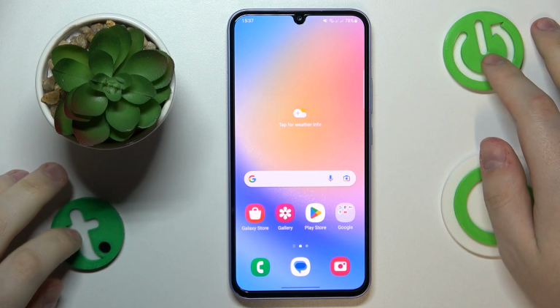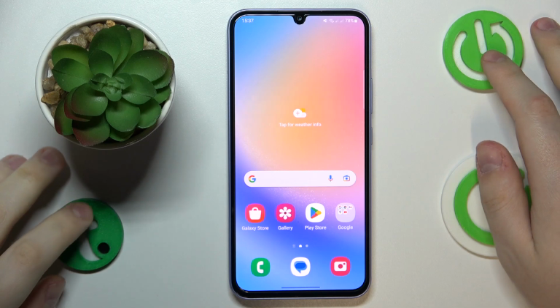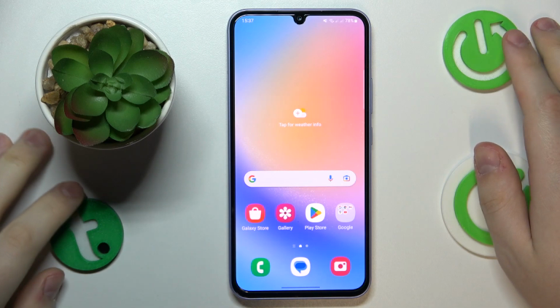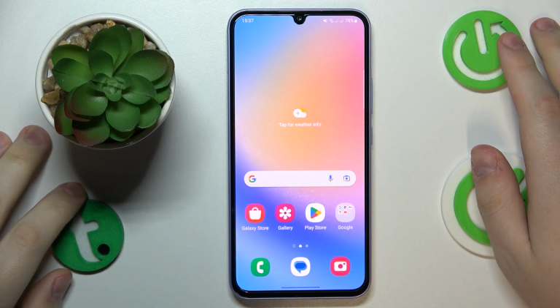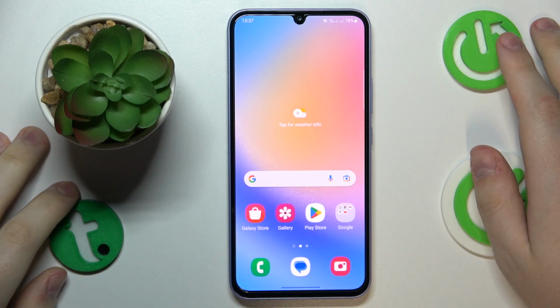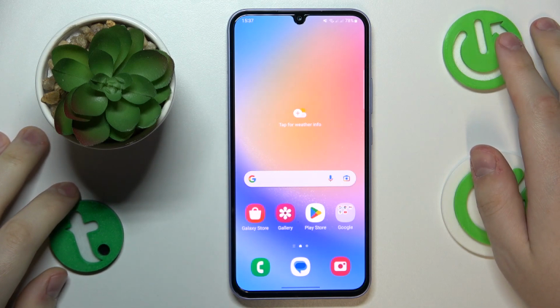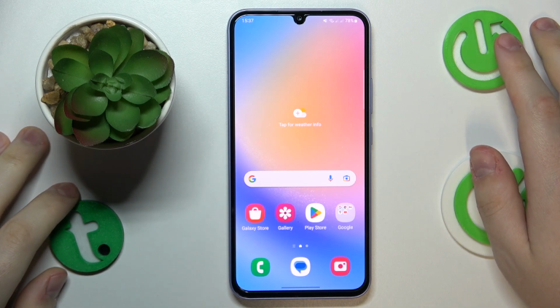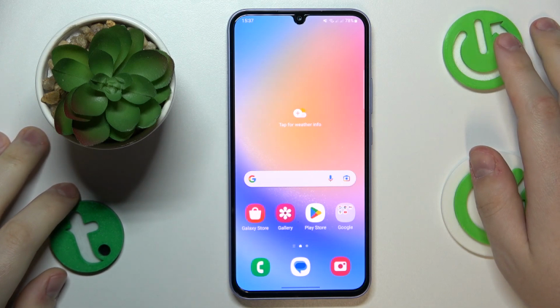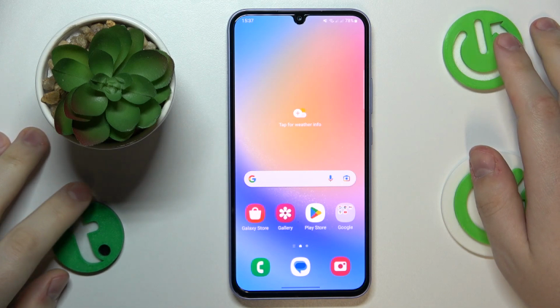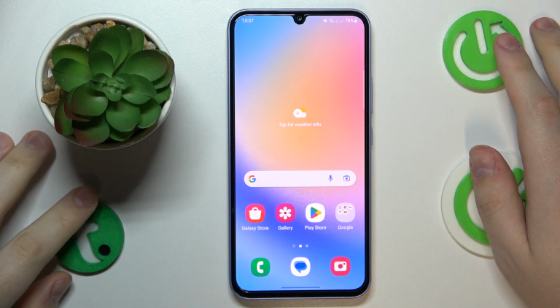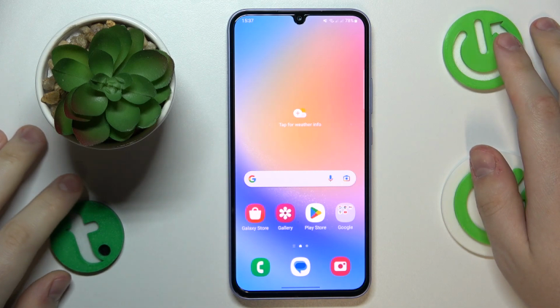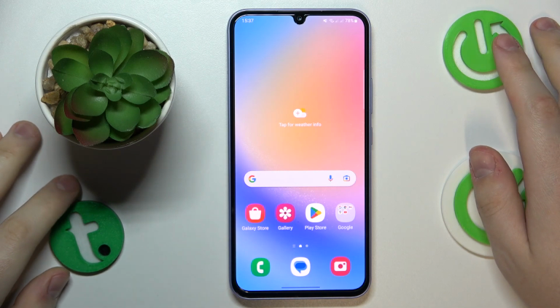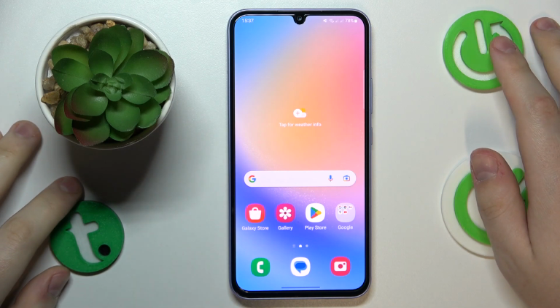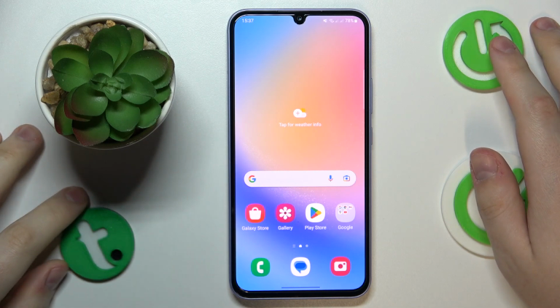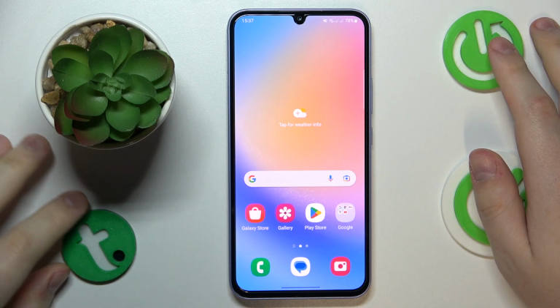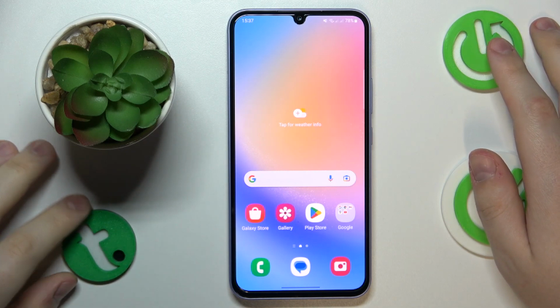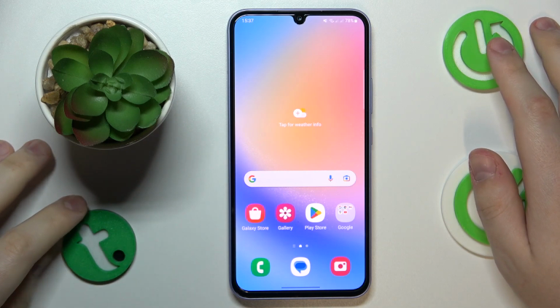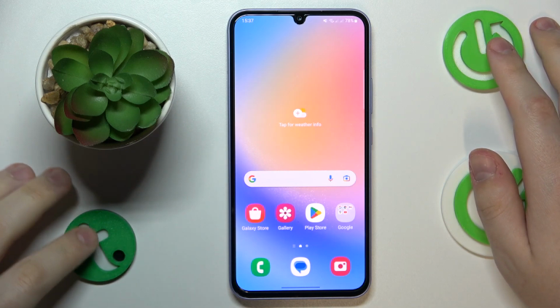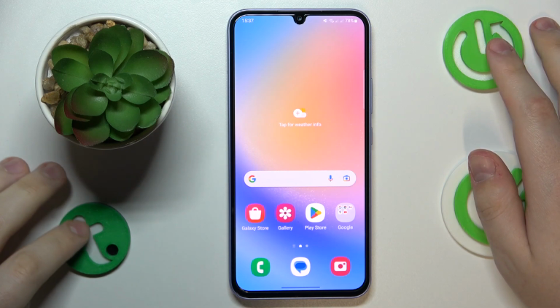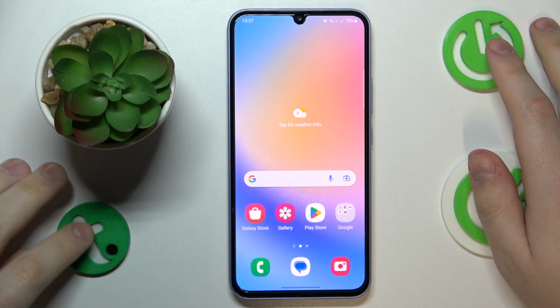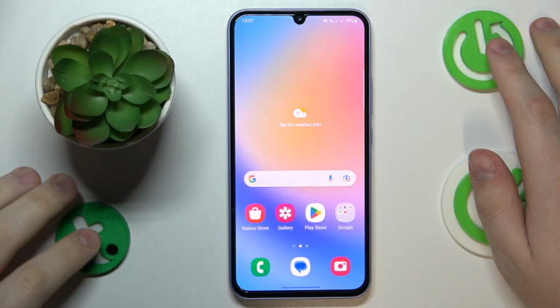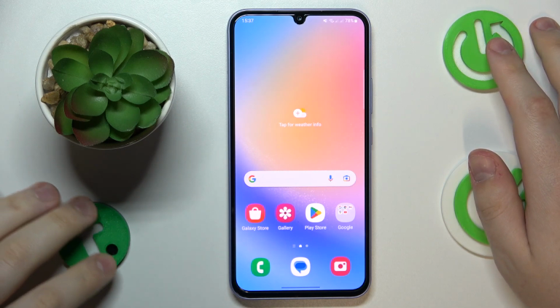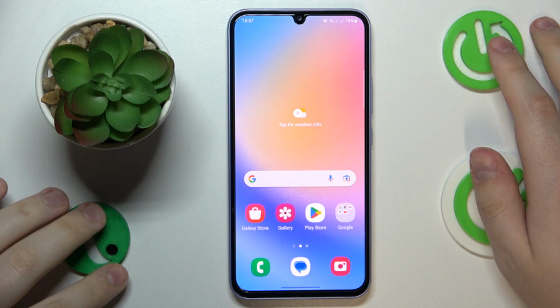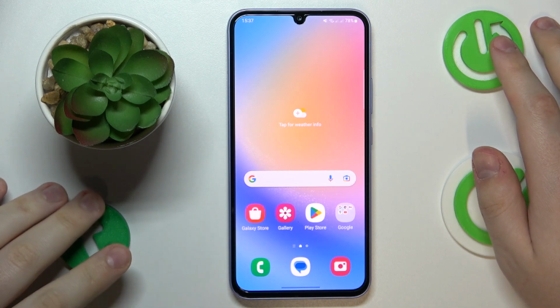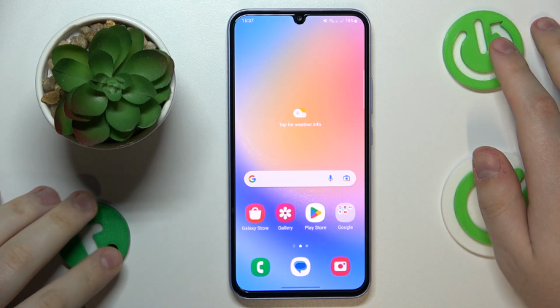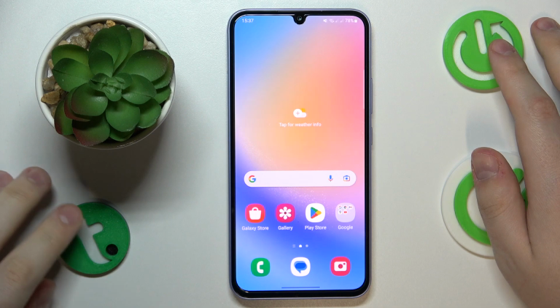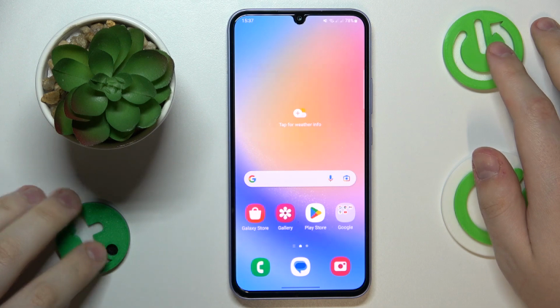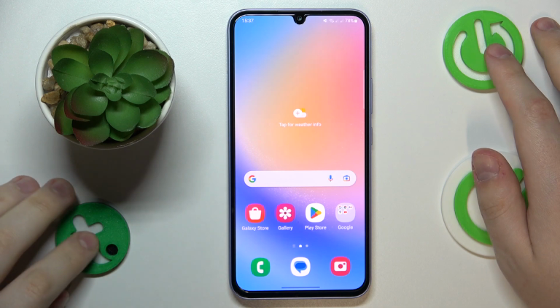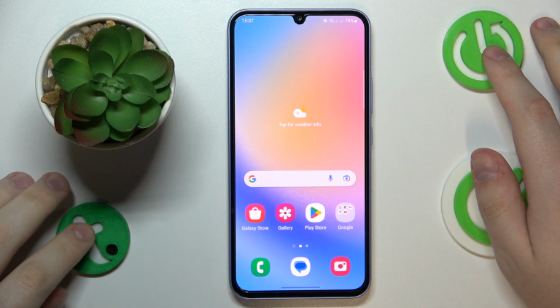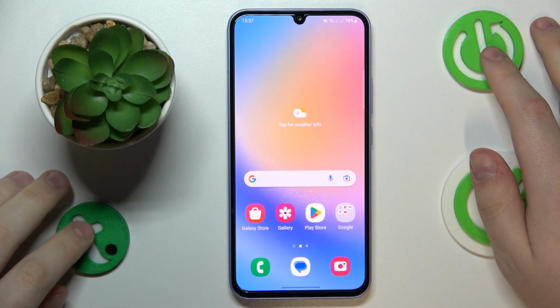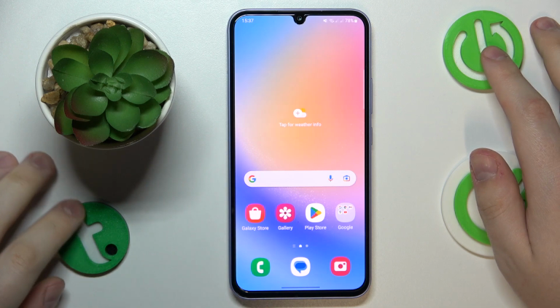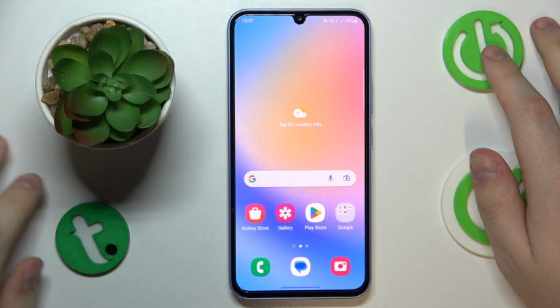This is Samsung Galaxy A34 and in today's video I would like to share the top 5 pro tips and features for this device.